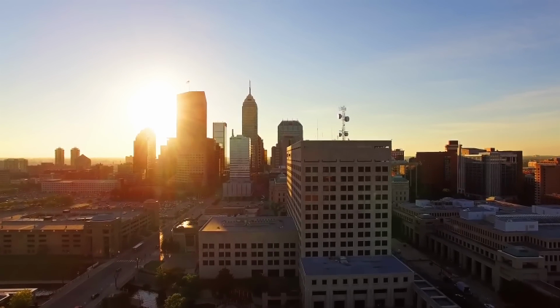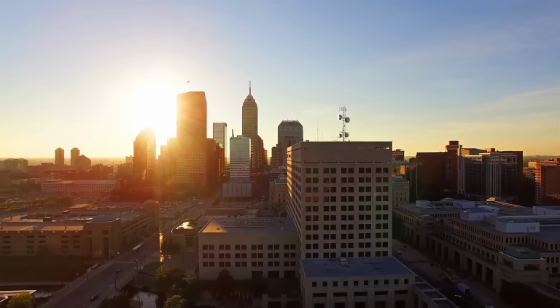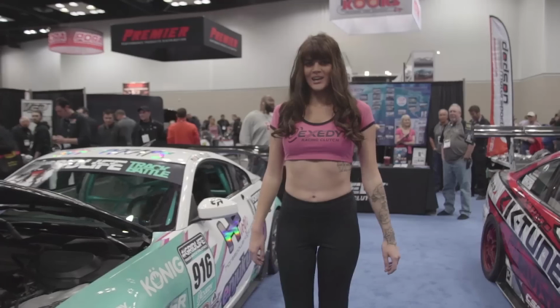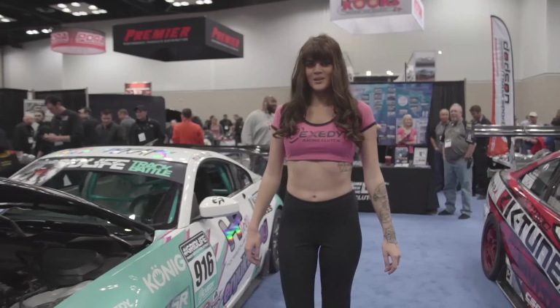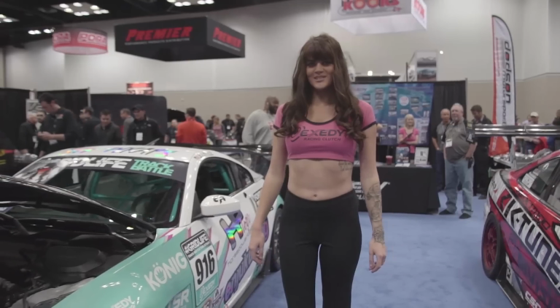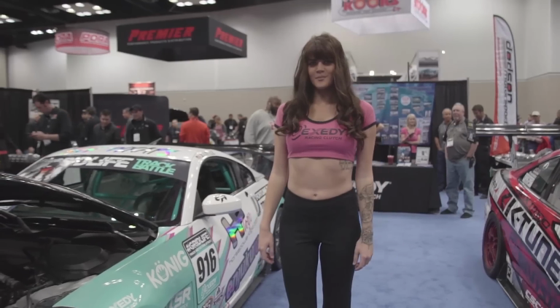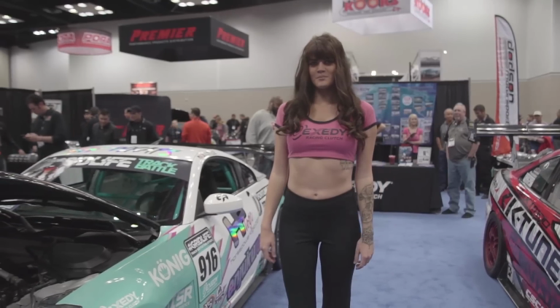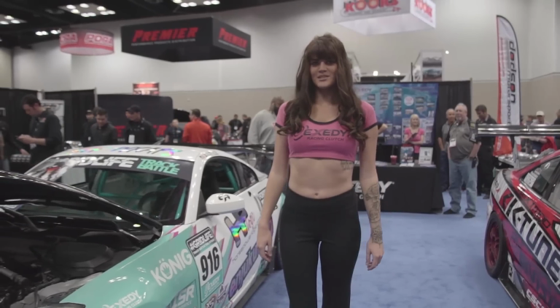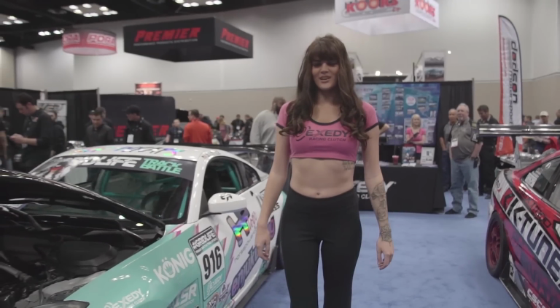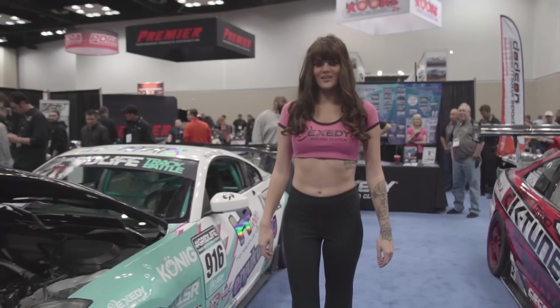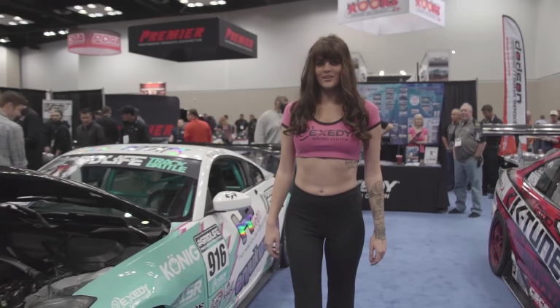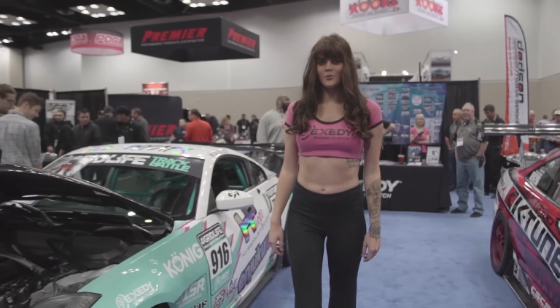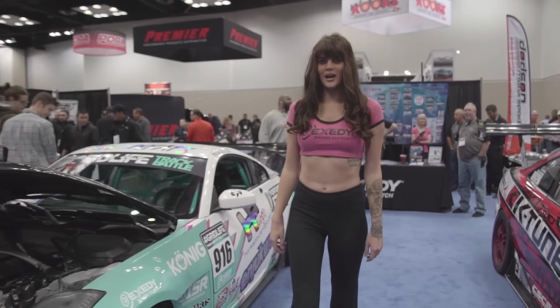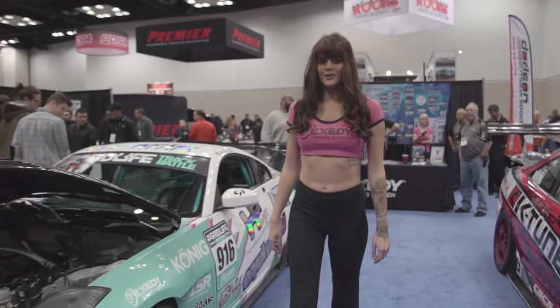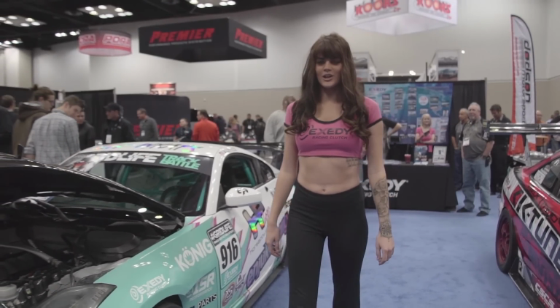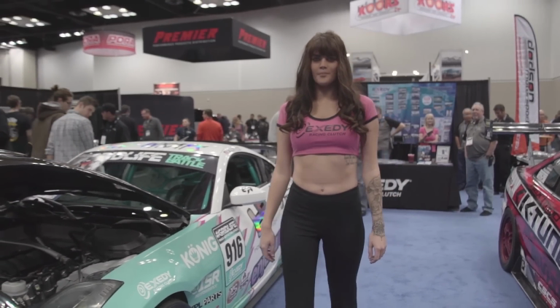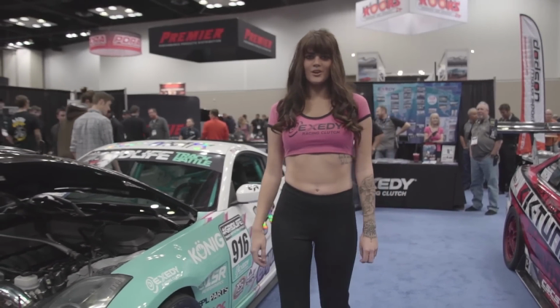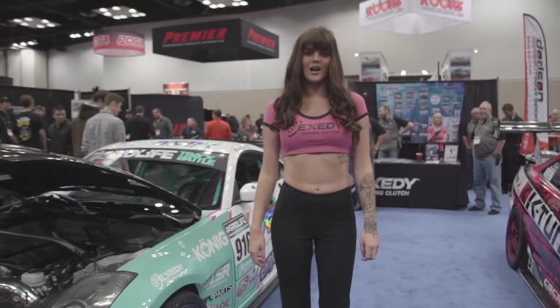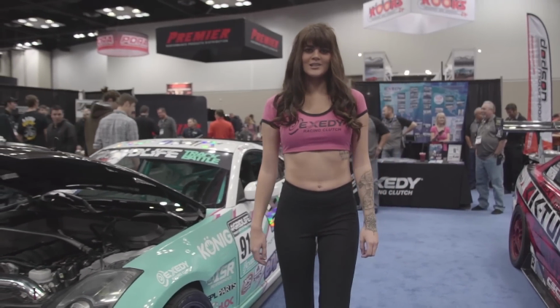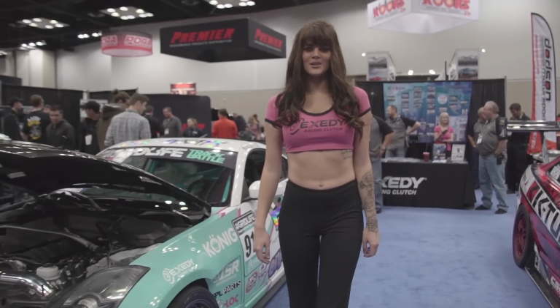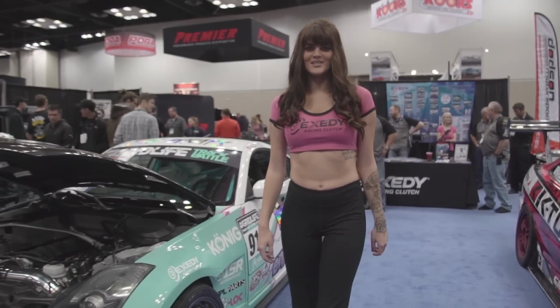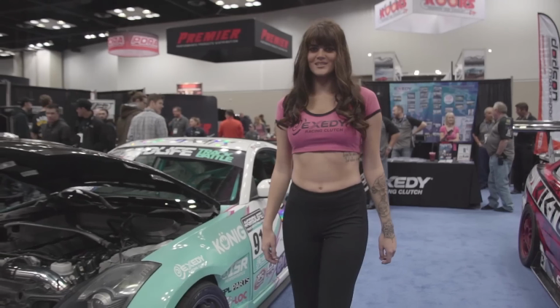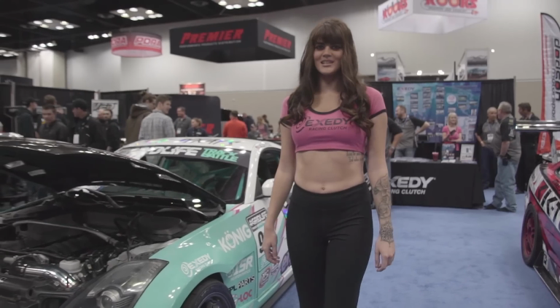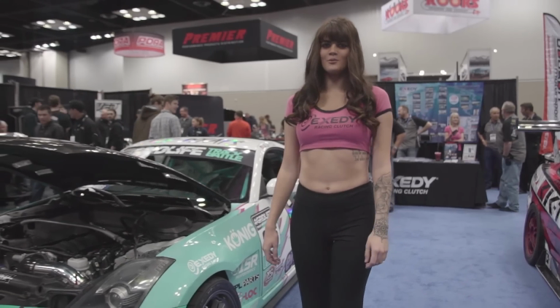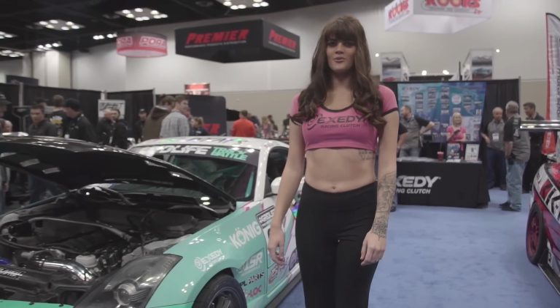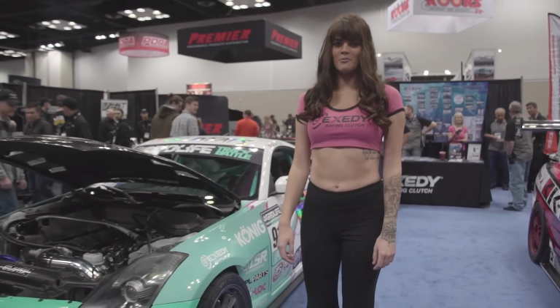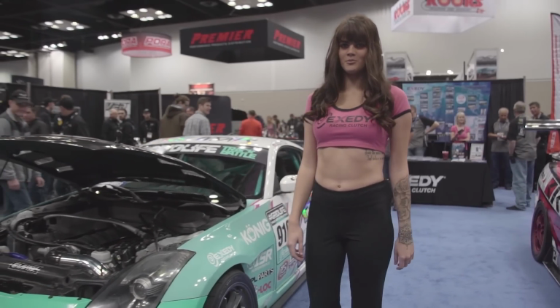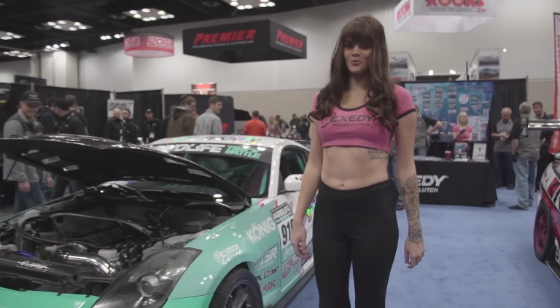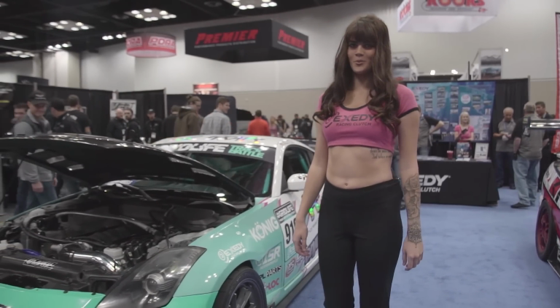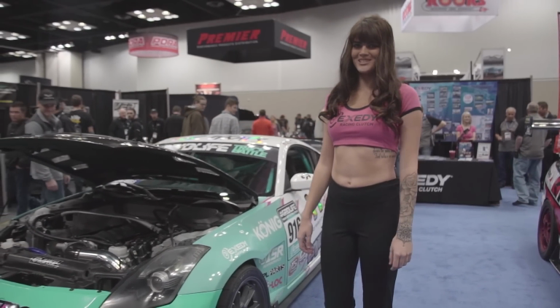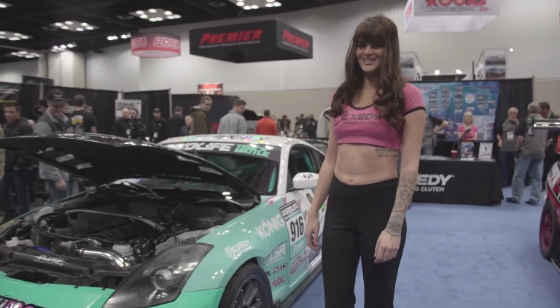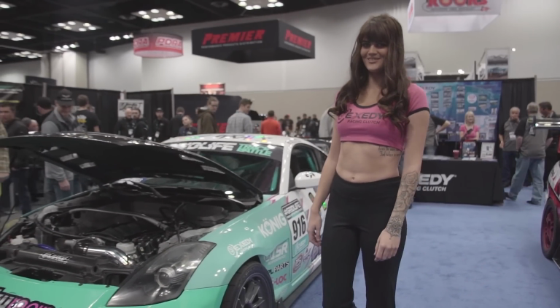Hey, what's up? I'm Savannah Little. We're out here at PRI 2016 with Vibrant Performance TV.